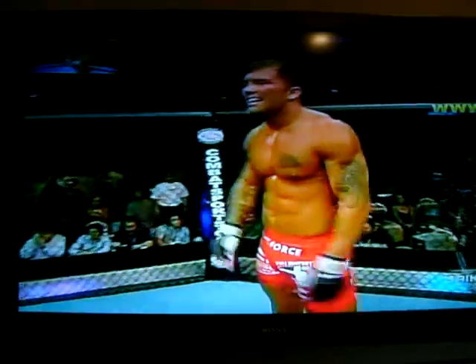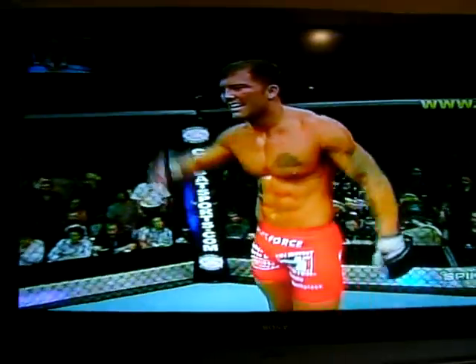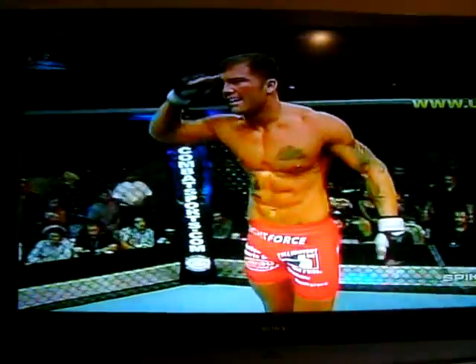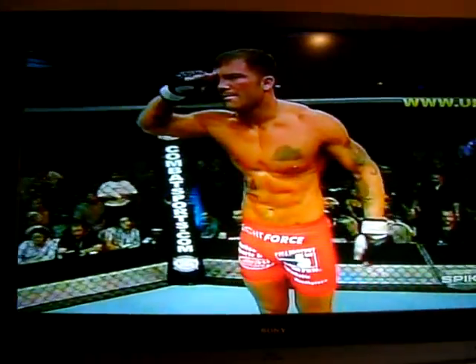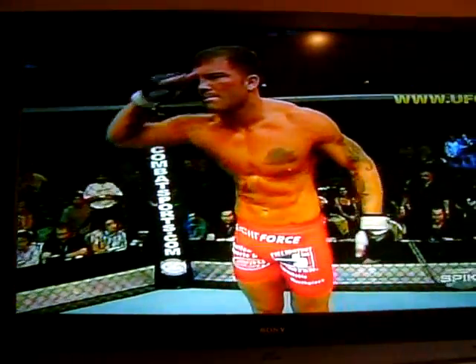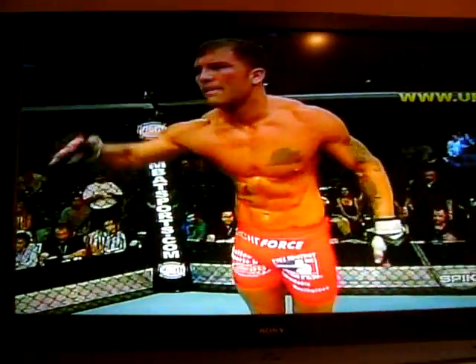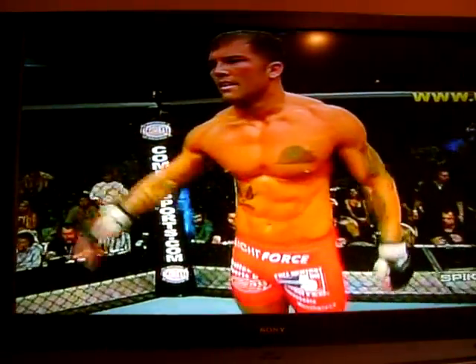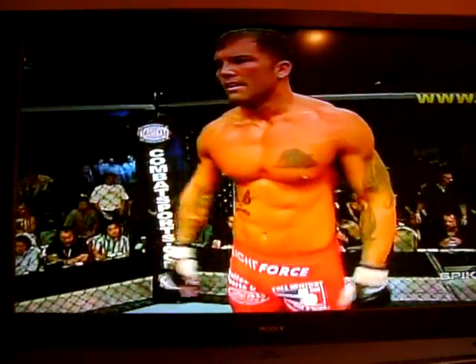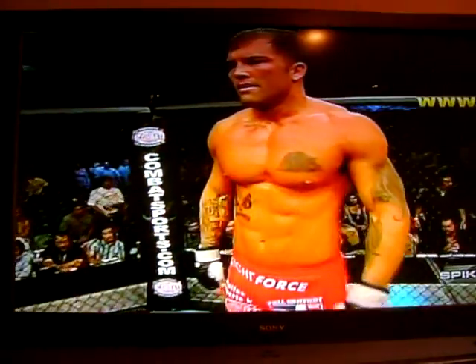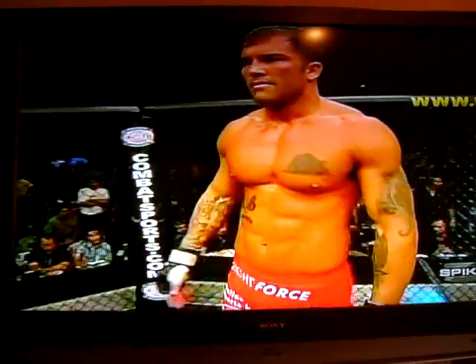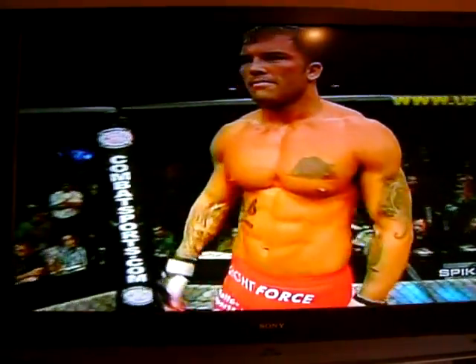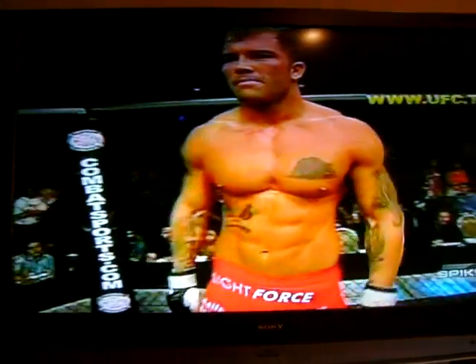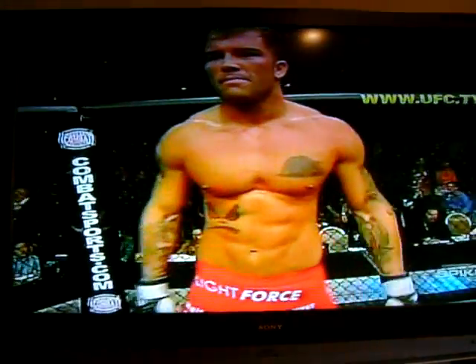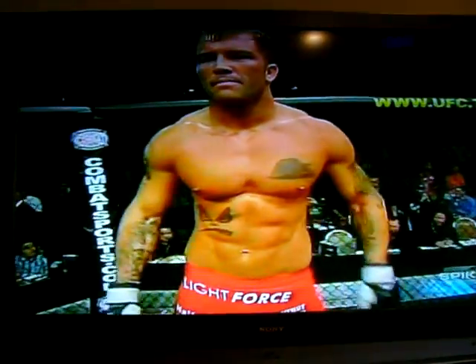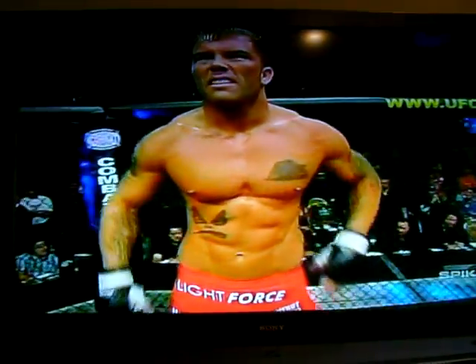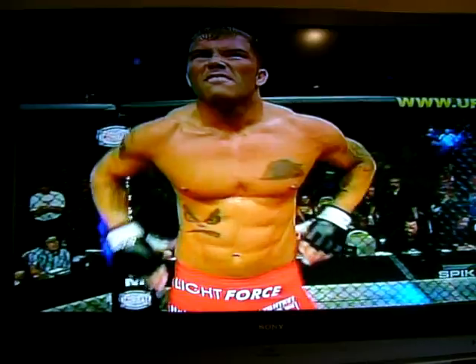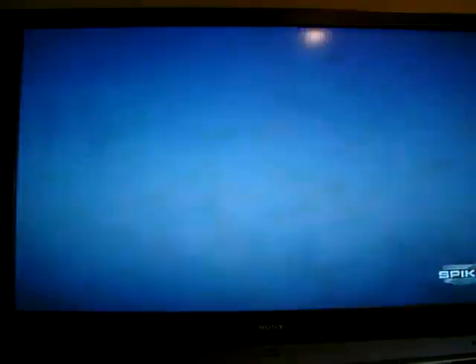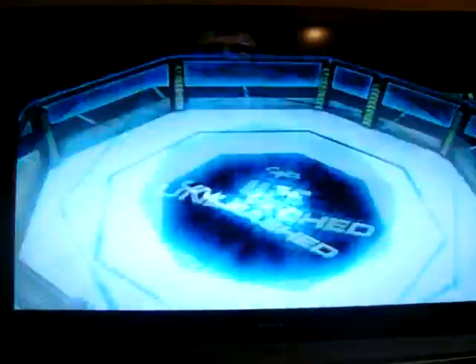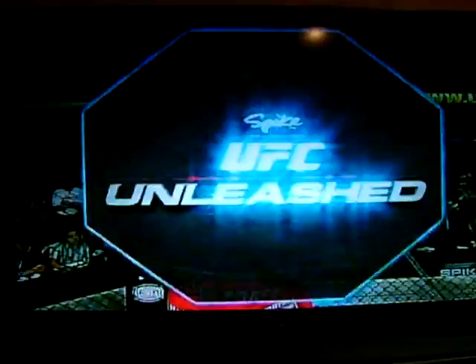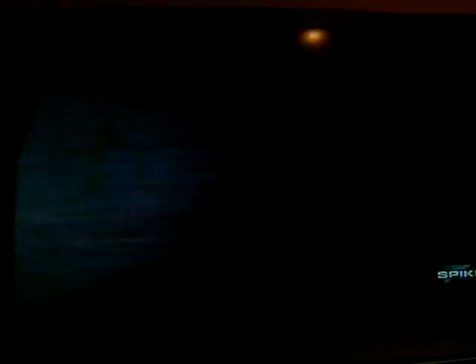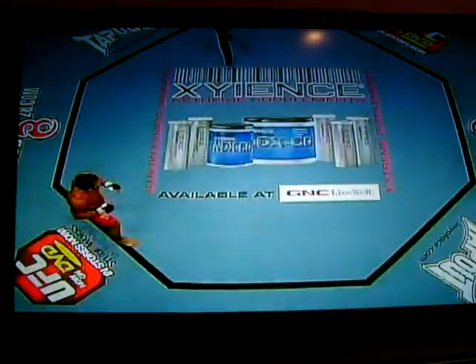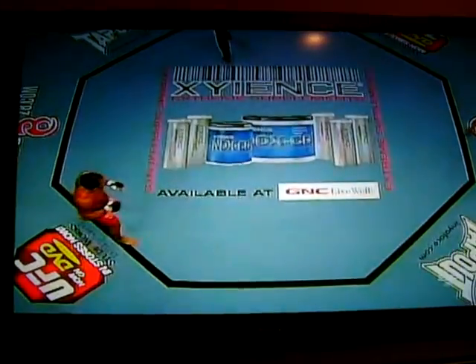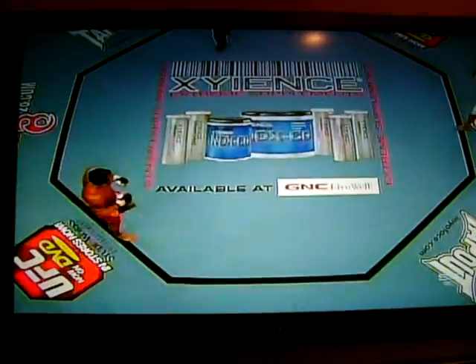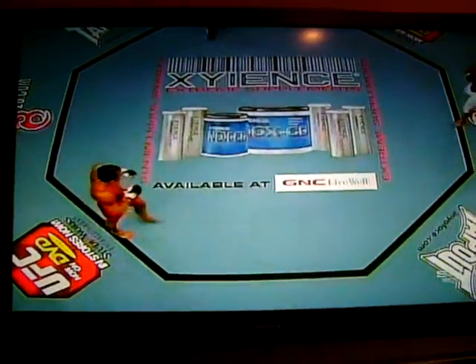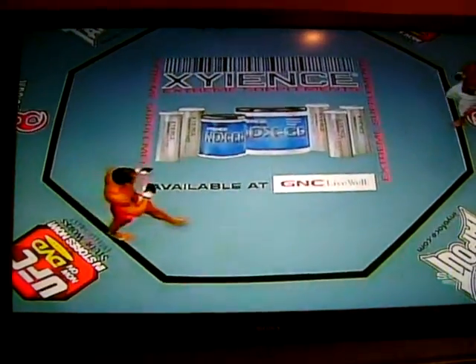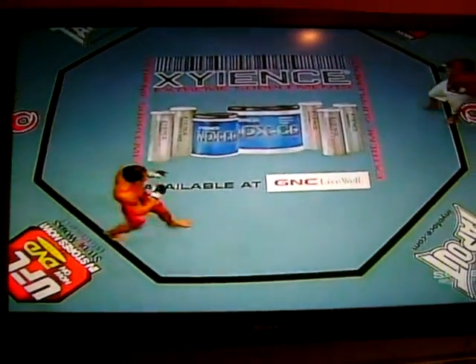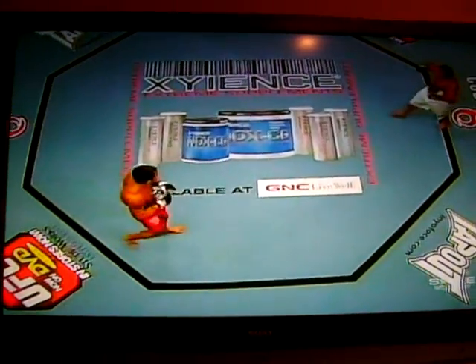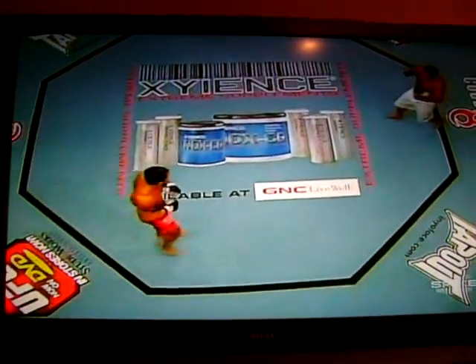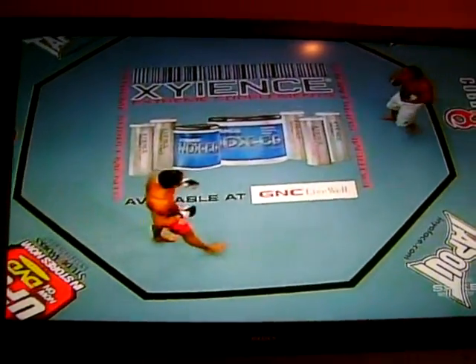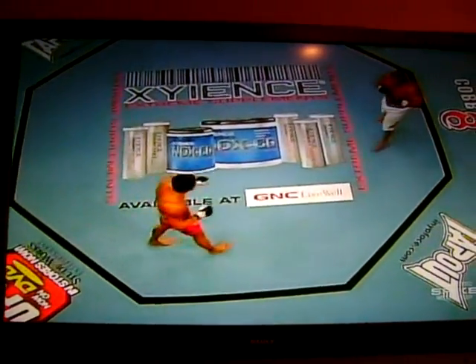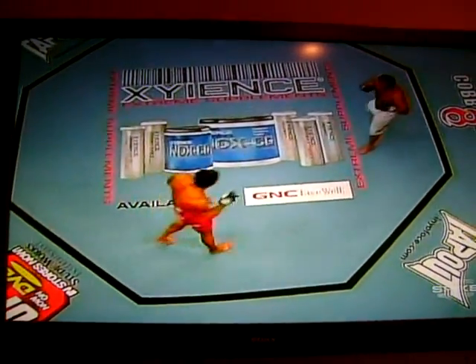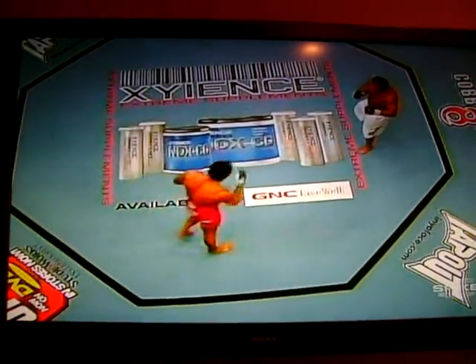Let's take a look at the replay. Beautiful flying knee by James Irvin. Here it comes — the start of the round.